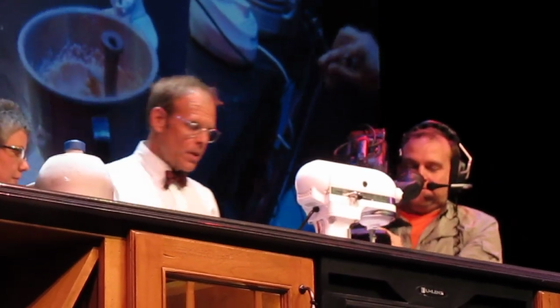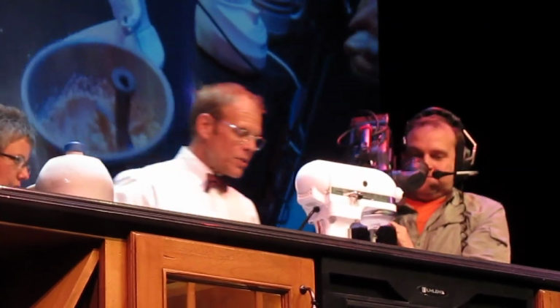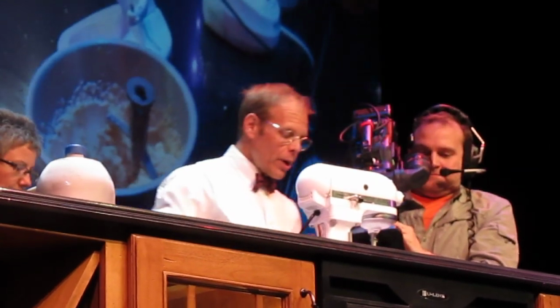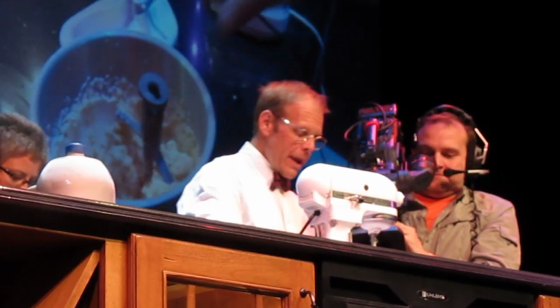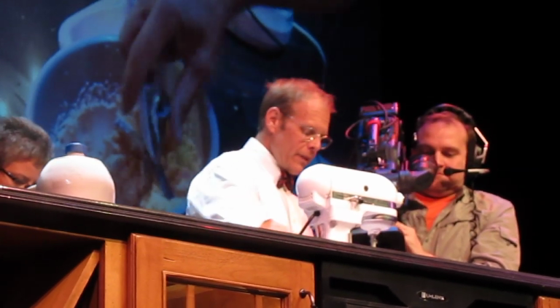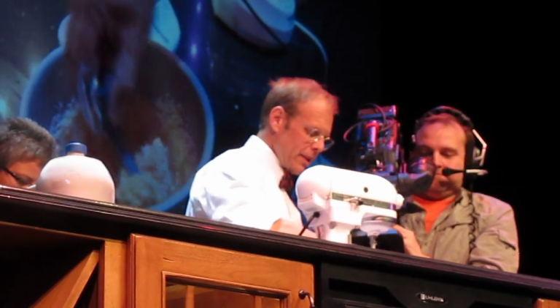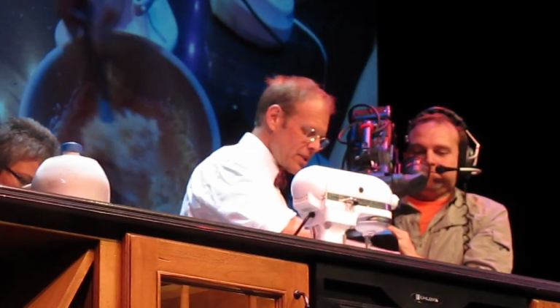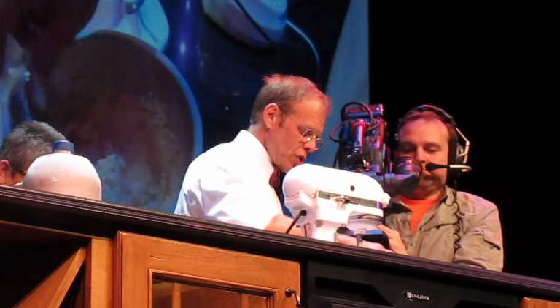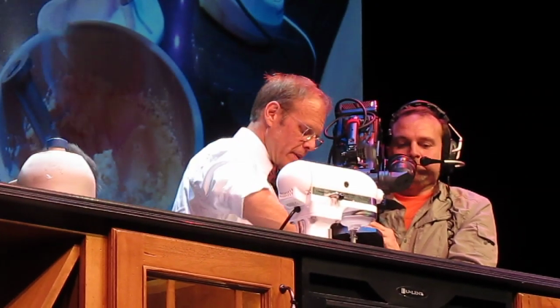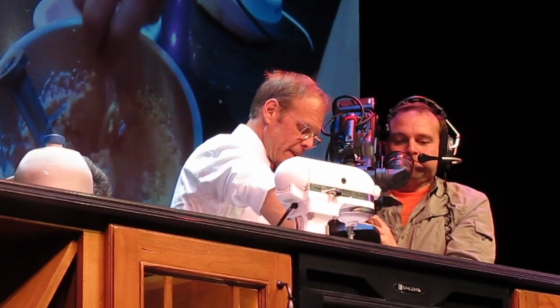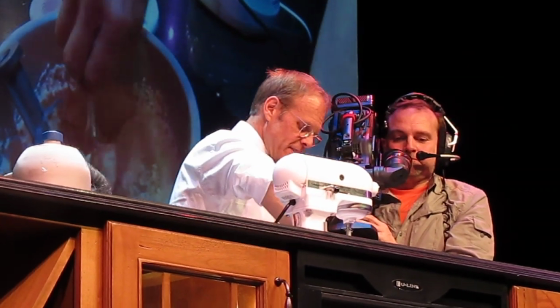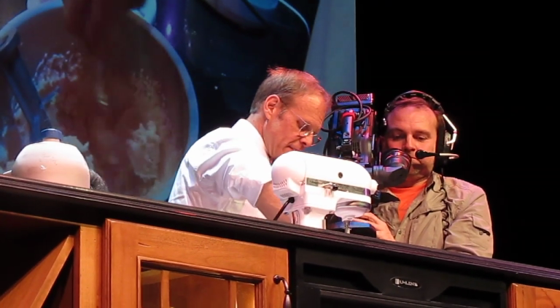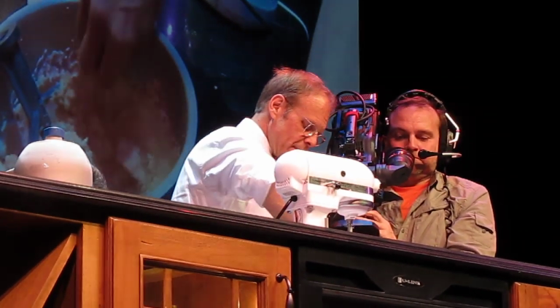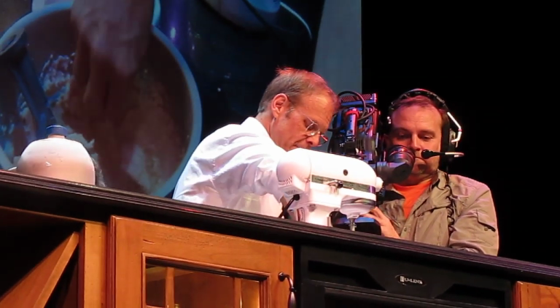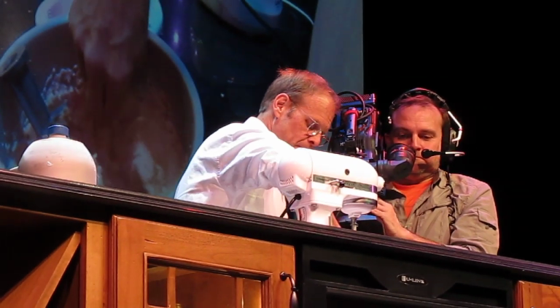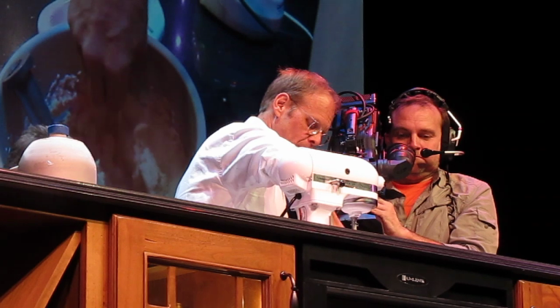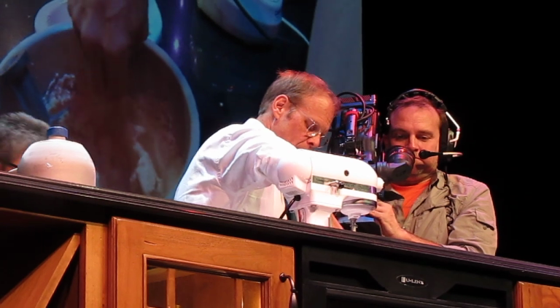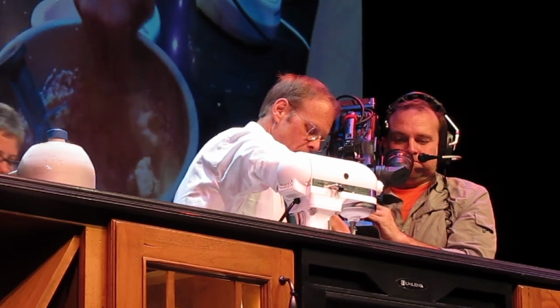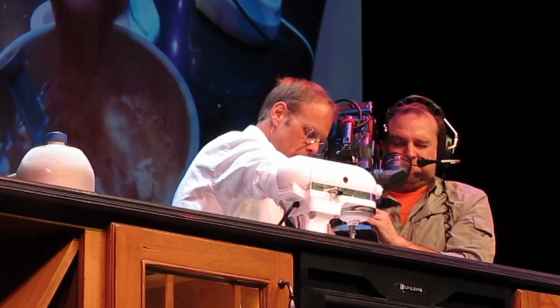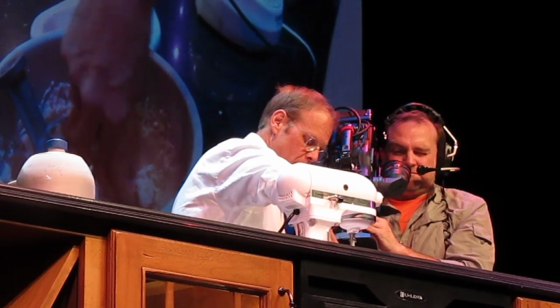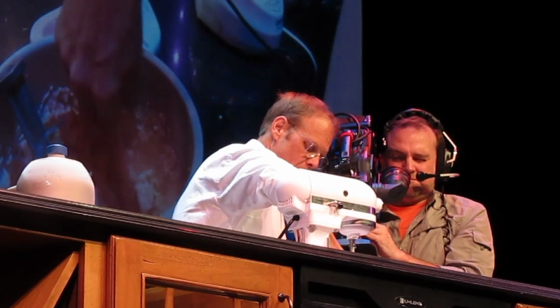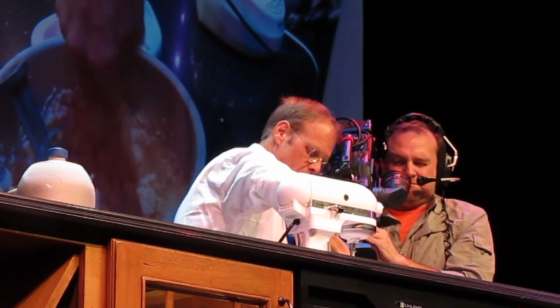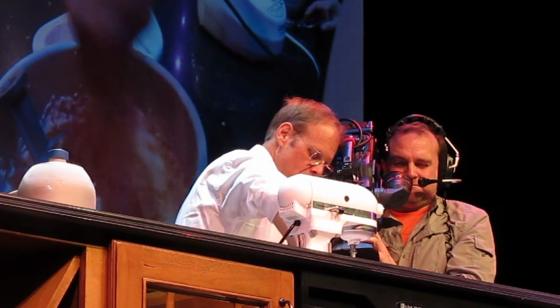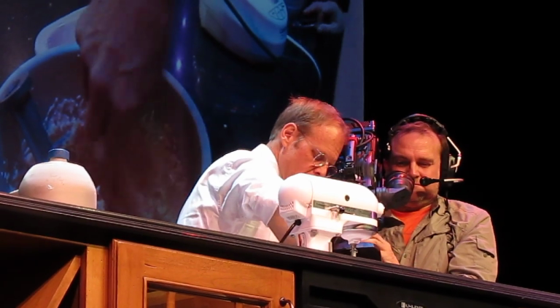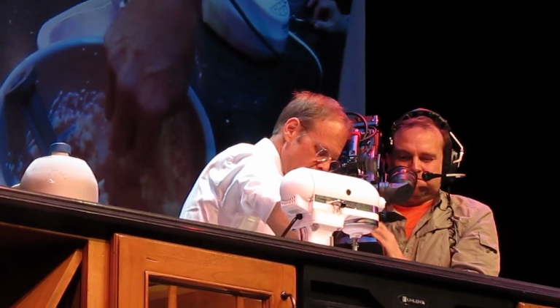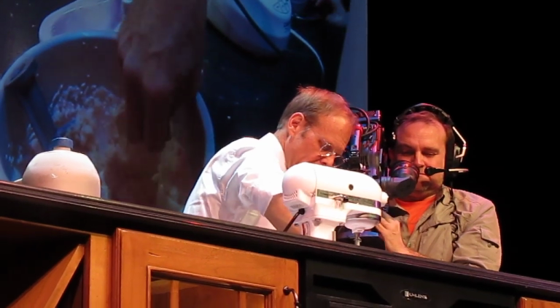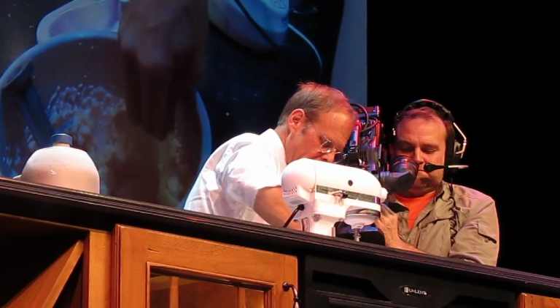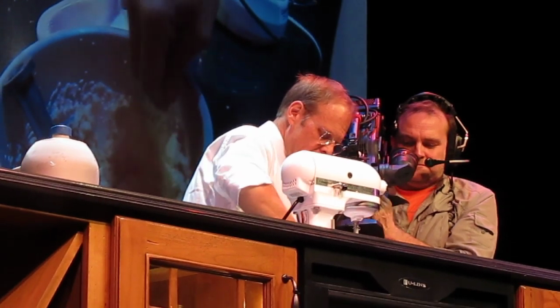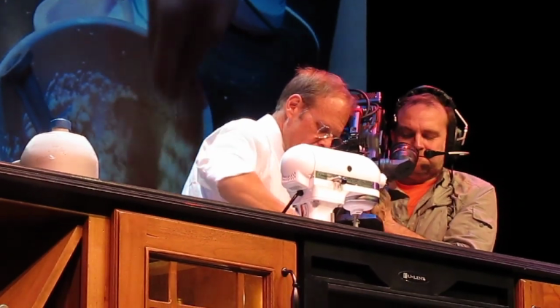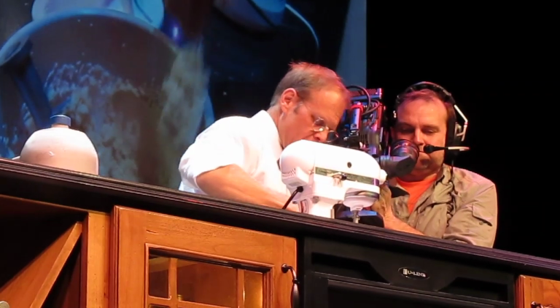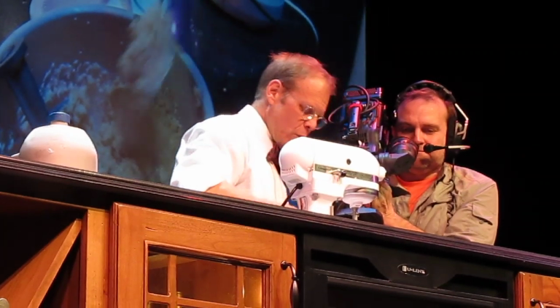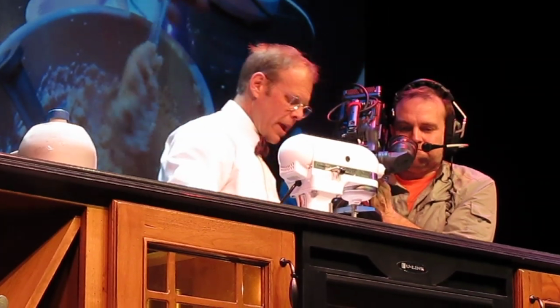So here we have, ladies and gentlemen, instant Bellini sorbet.